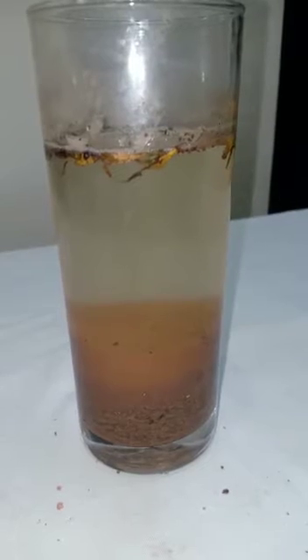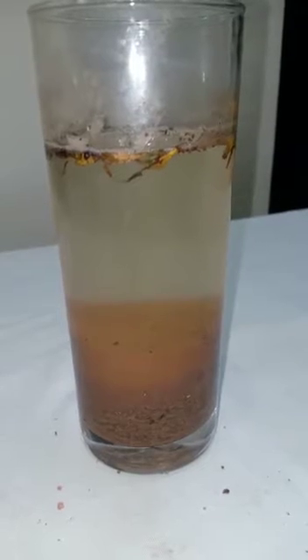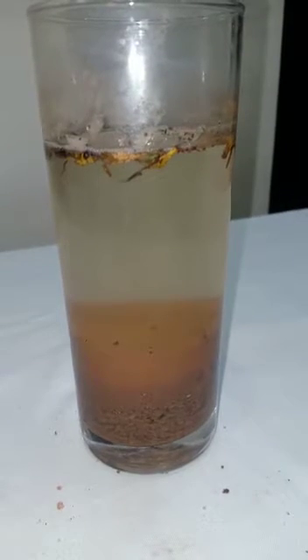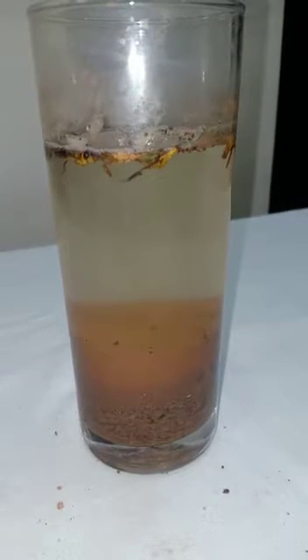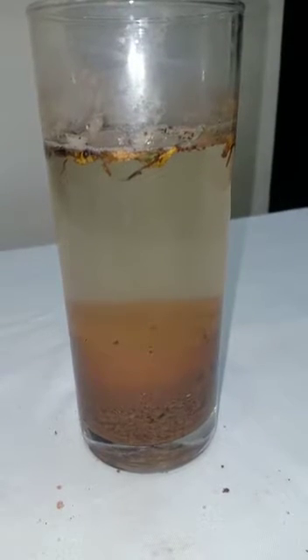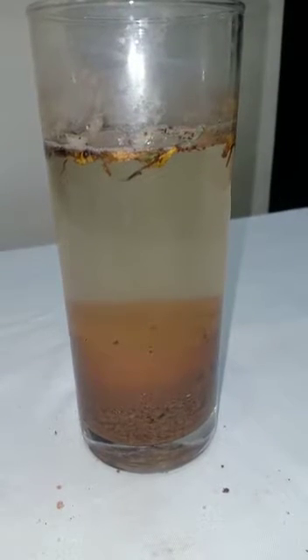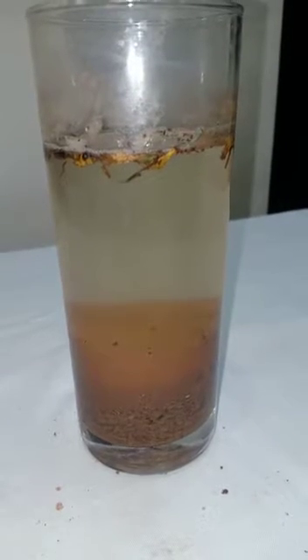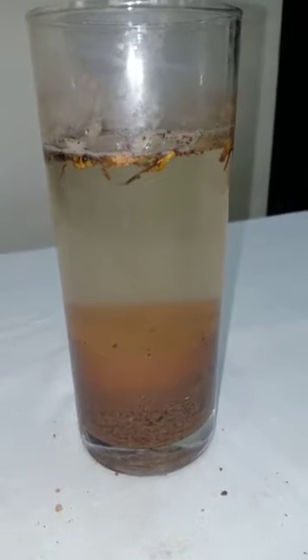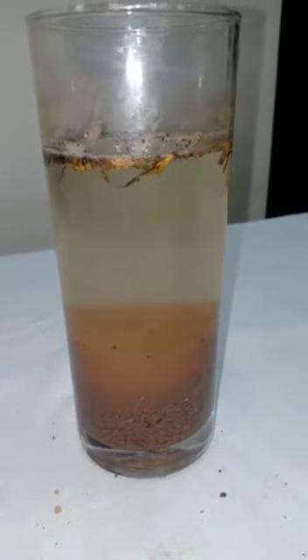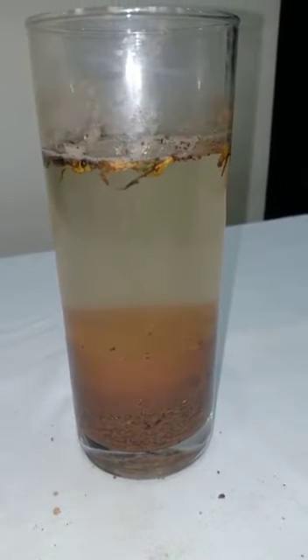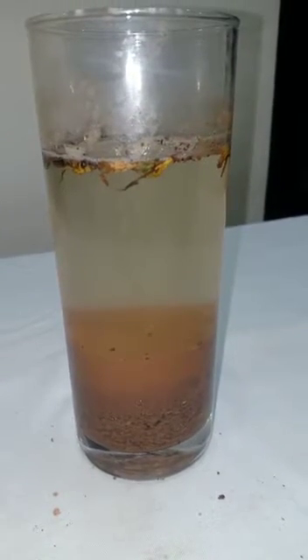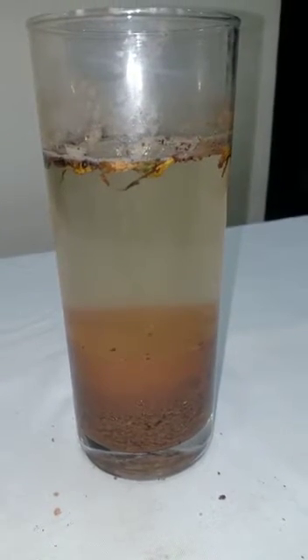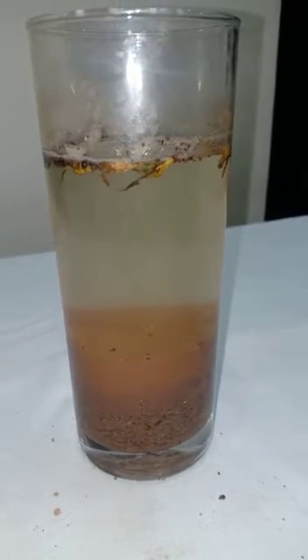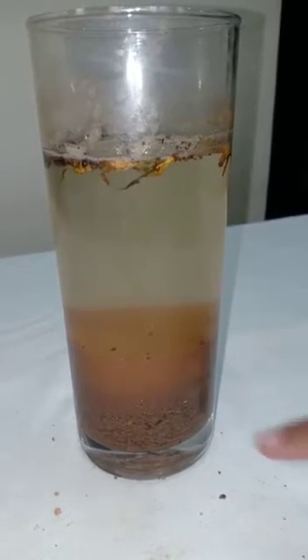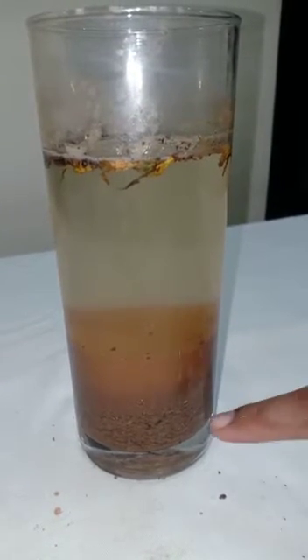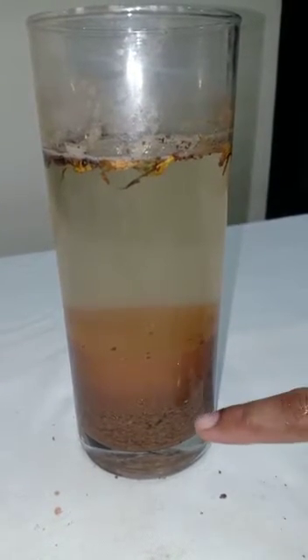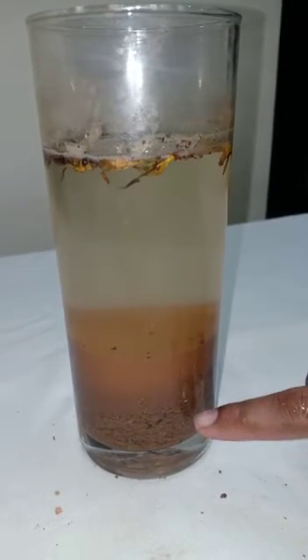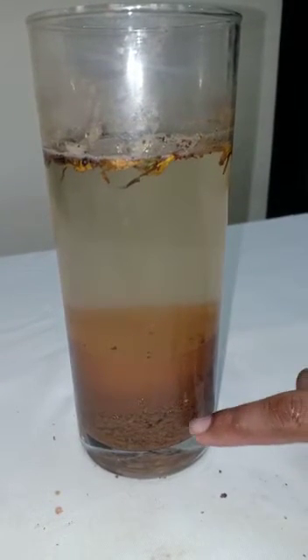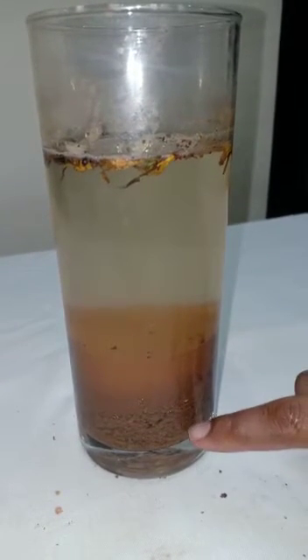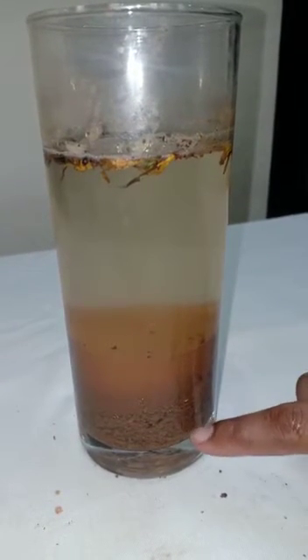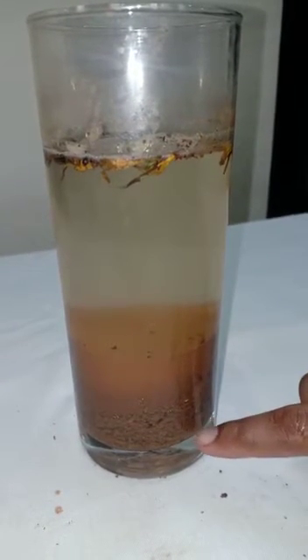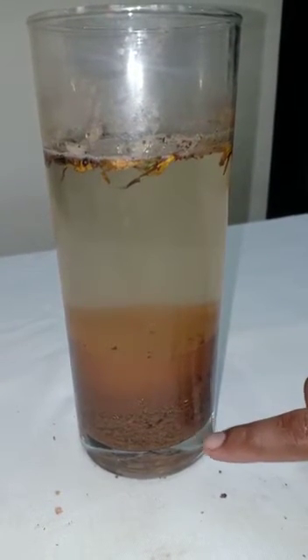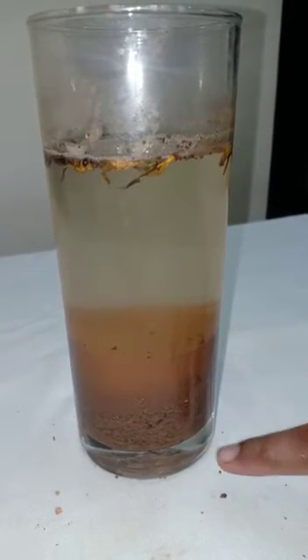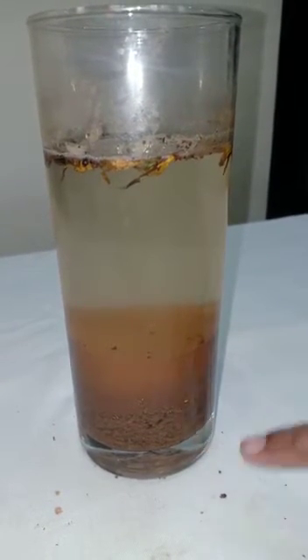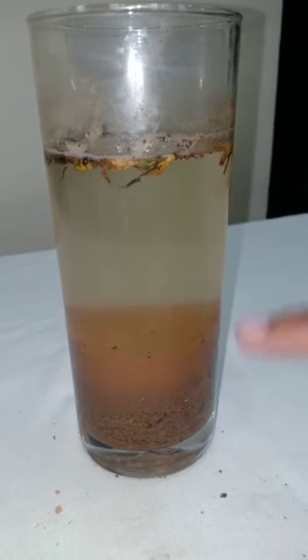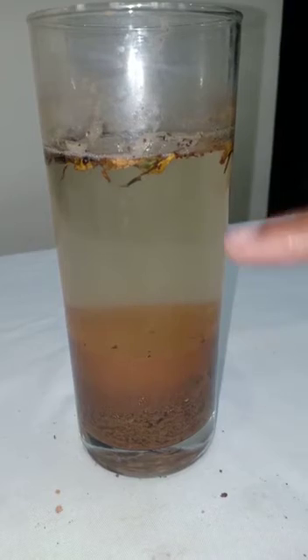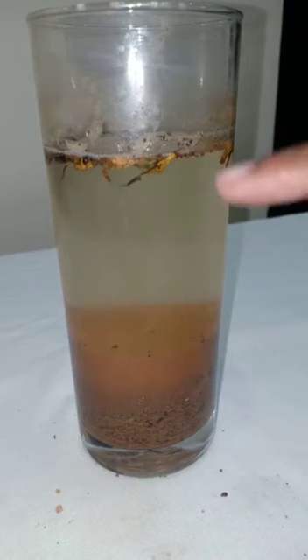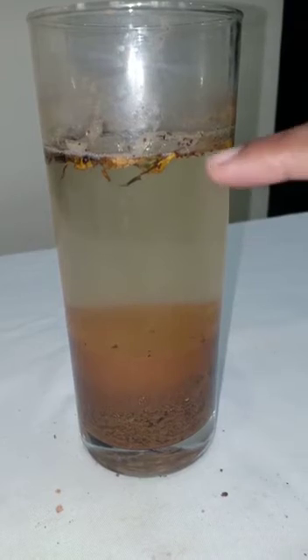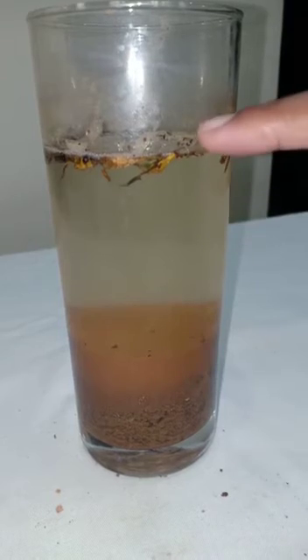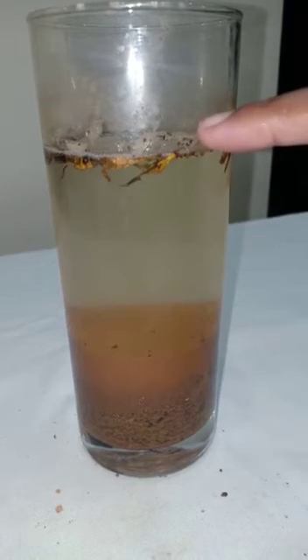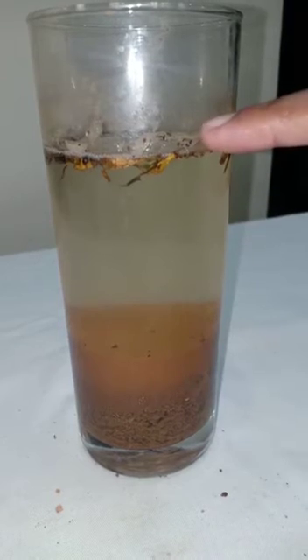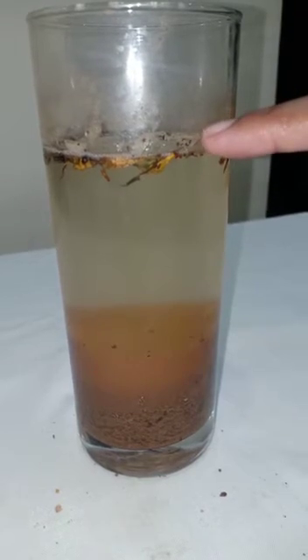After 2 hours, you could see heavy particles settle down at the bottom and light particles at the top.